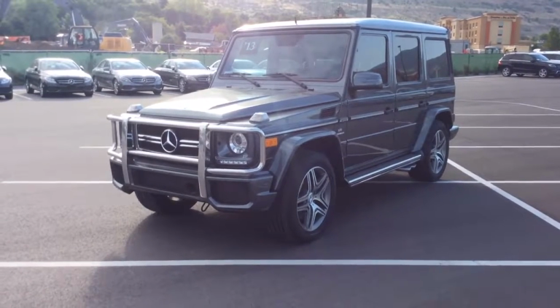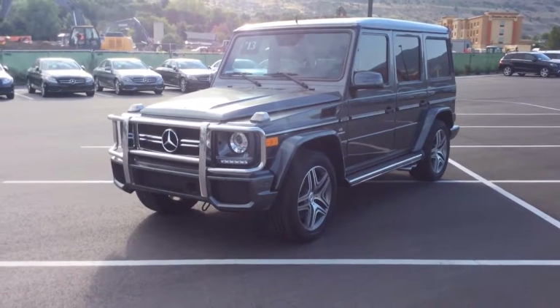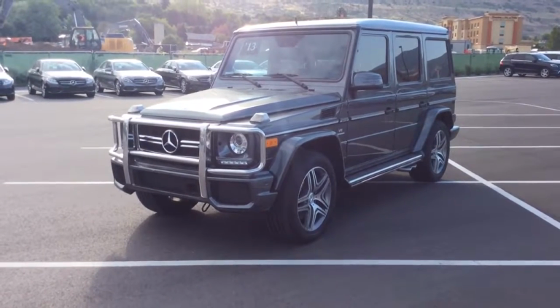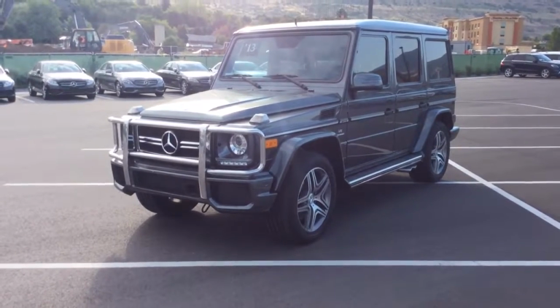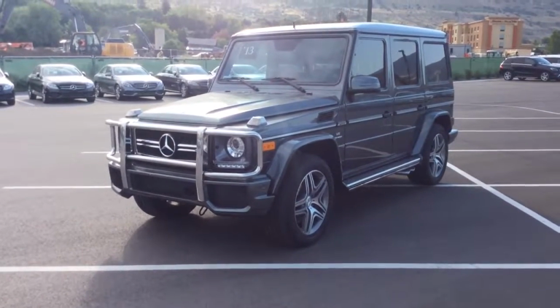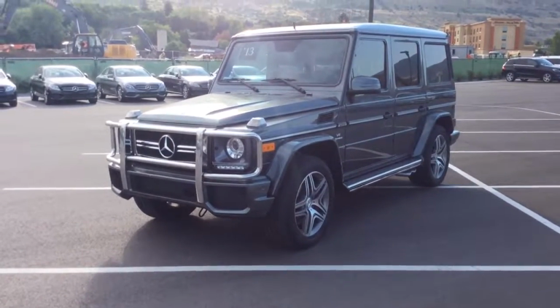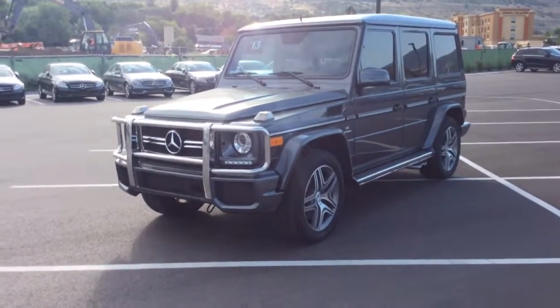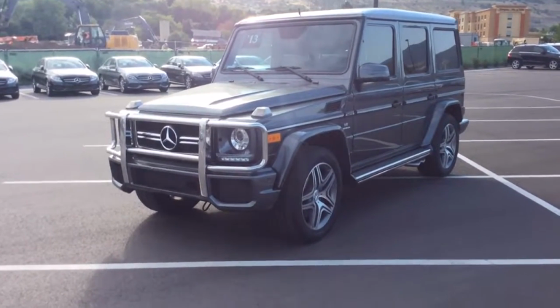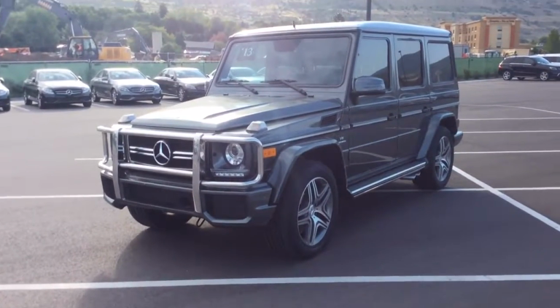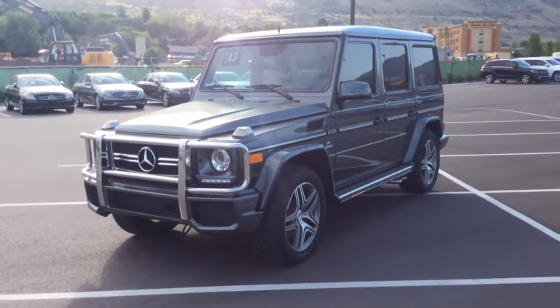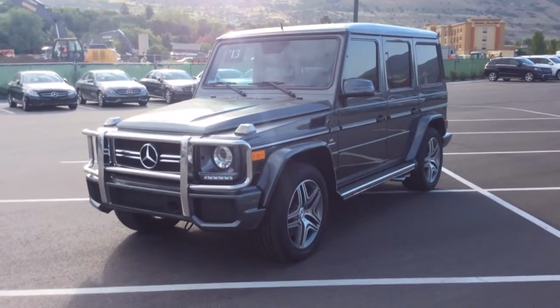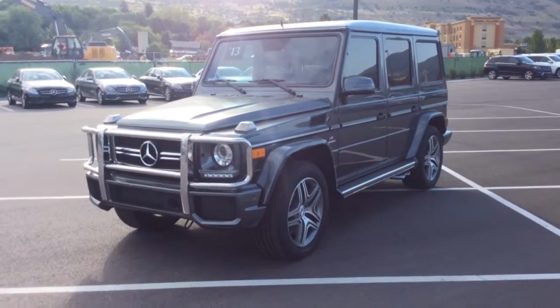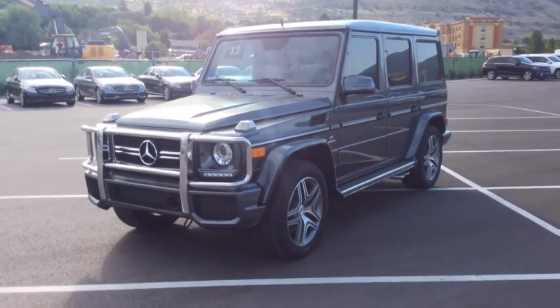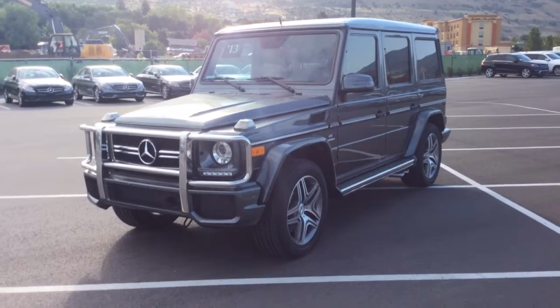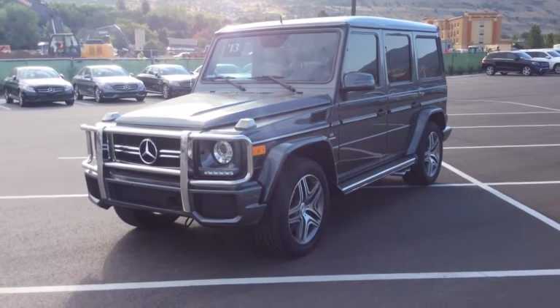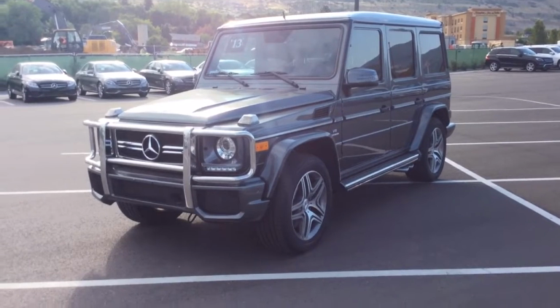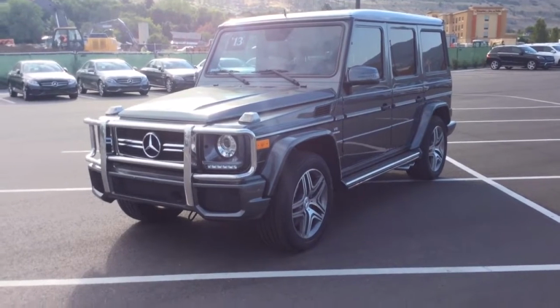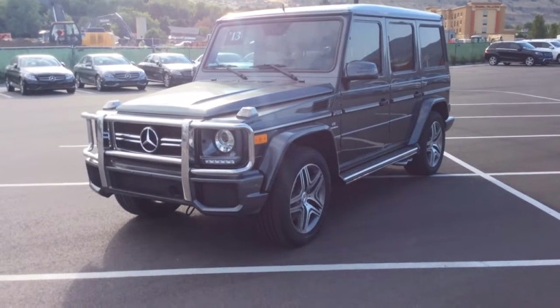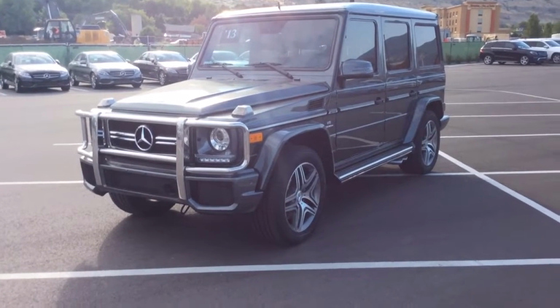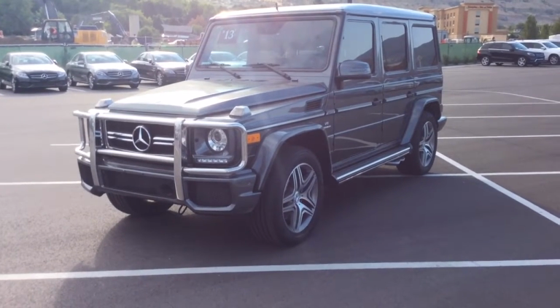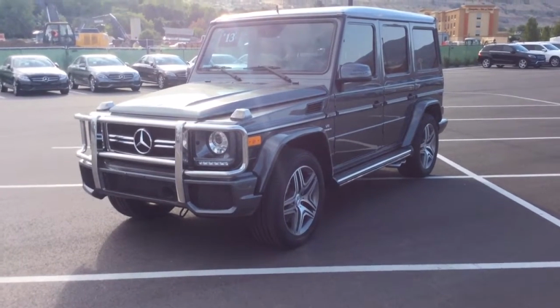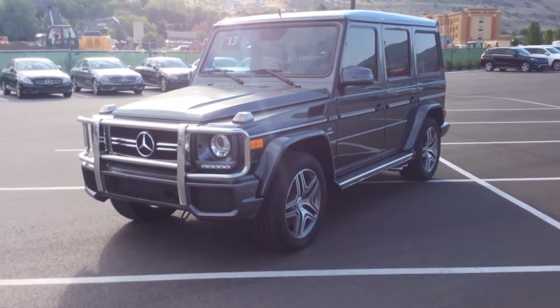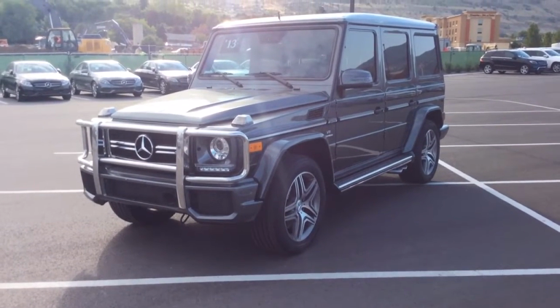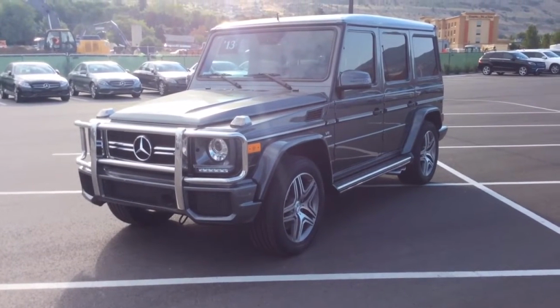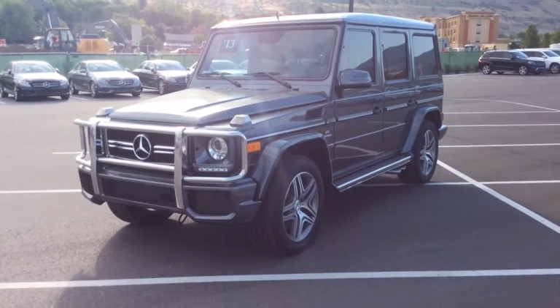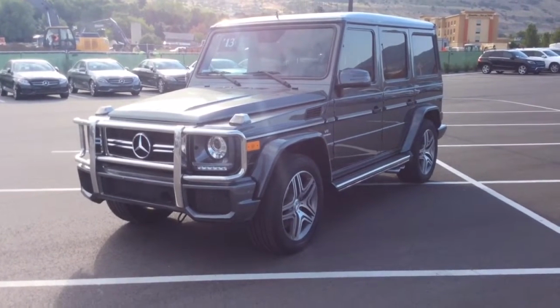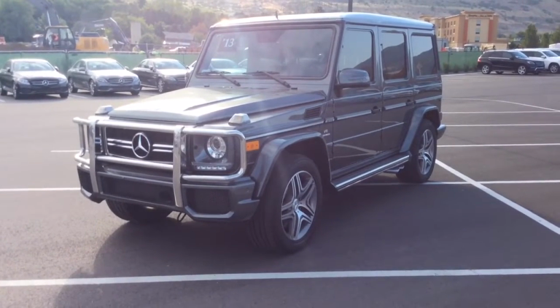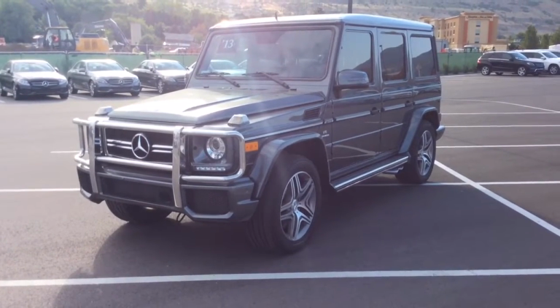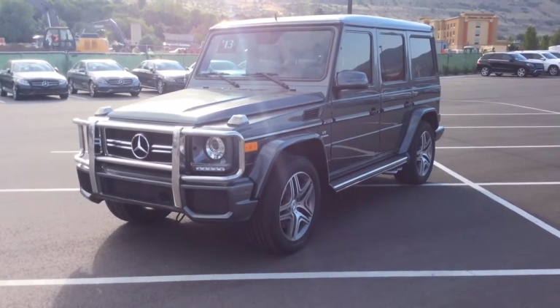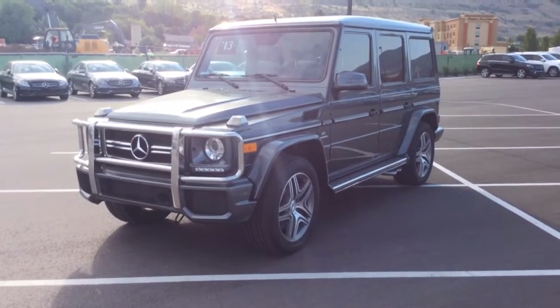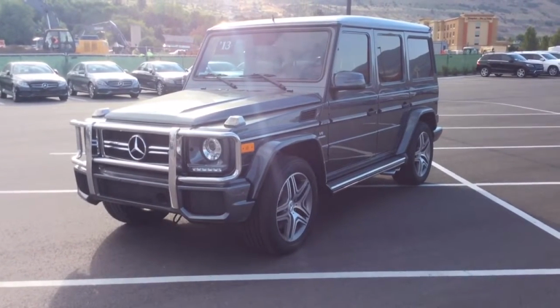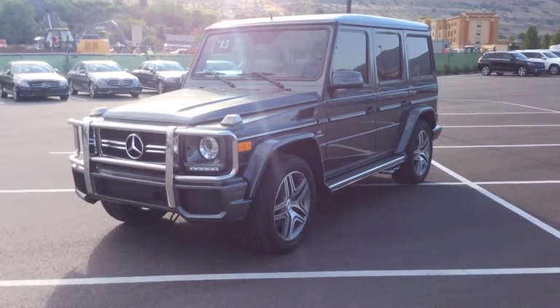Good morning, Eric. David from Mercedes Farmington here. I'm going to take a video for you of the G63 AMG wagon.